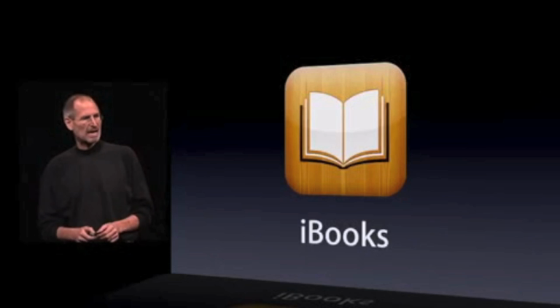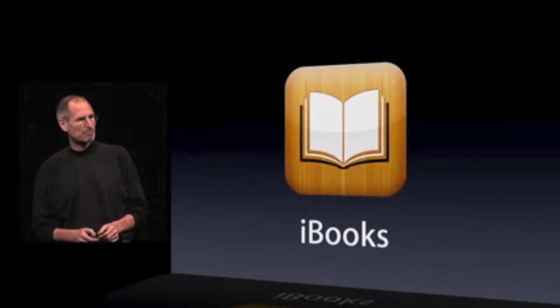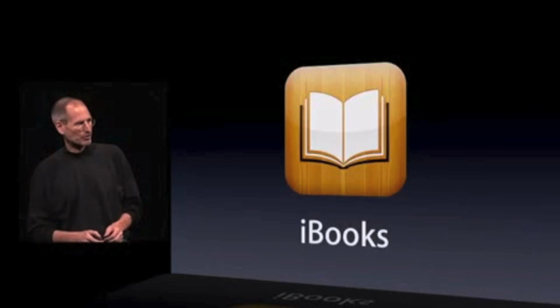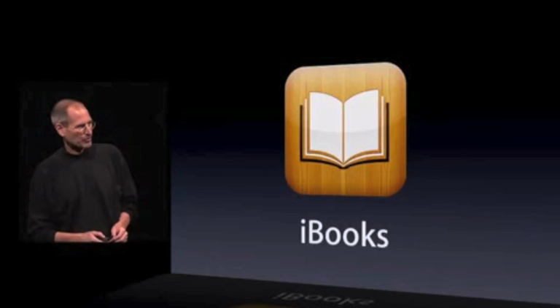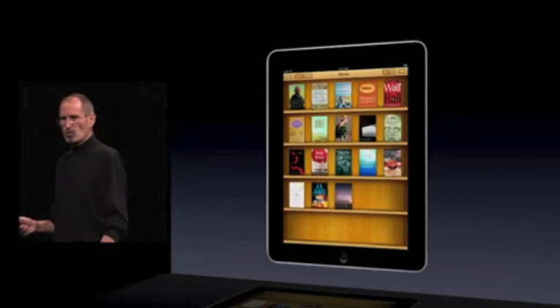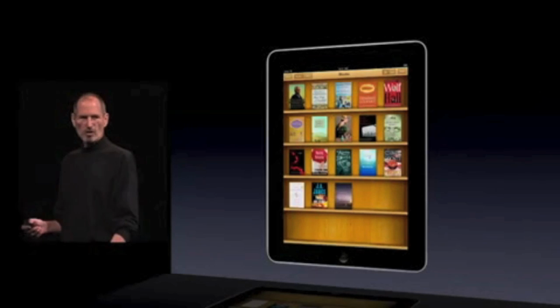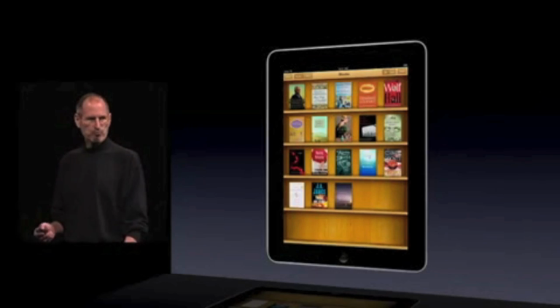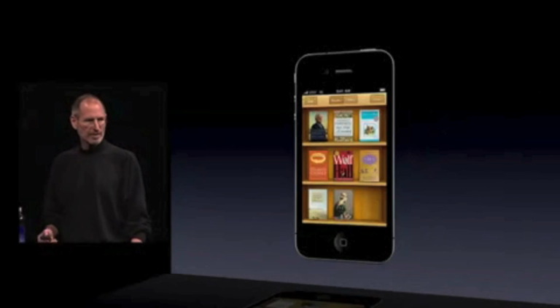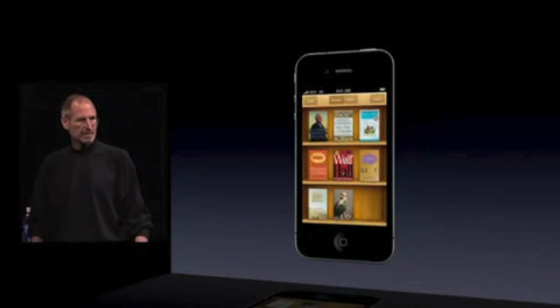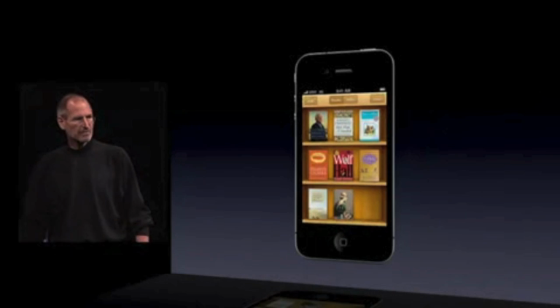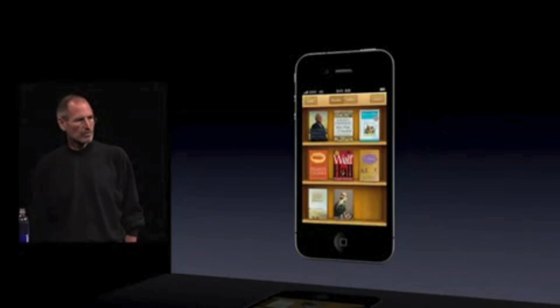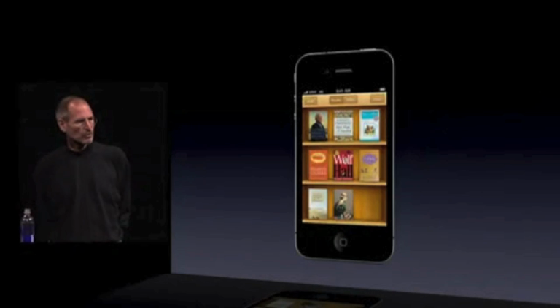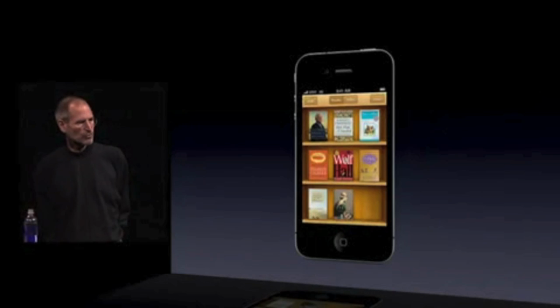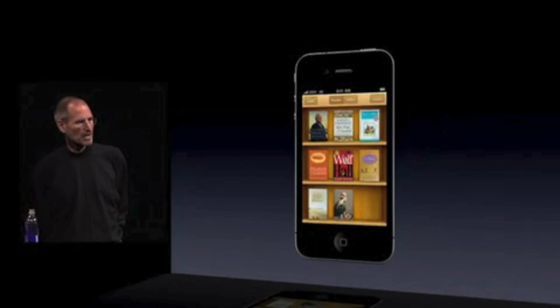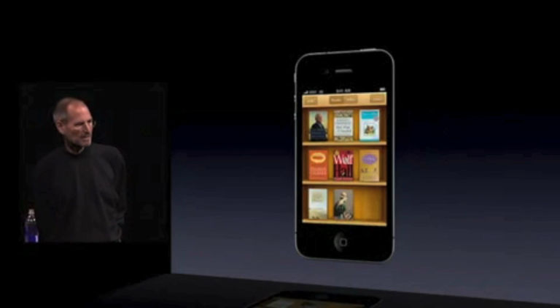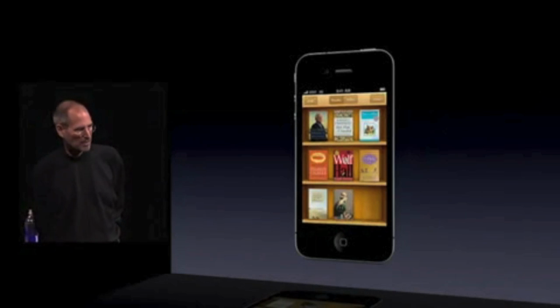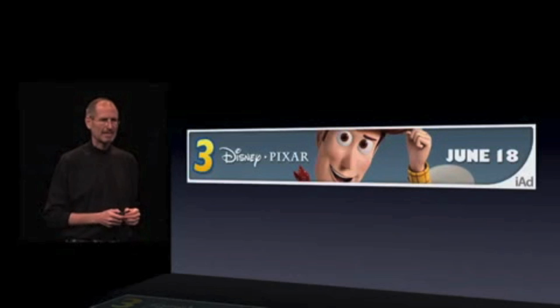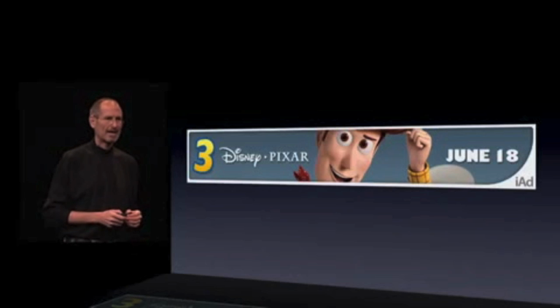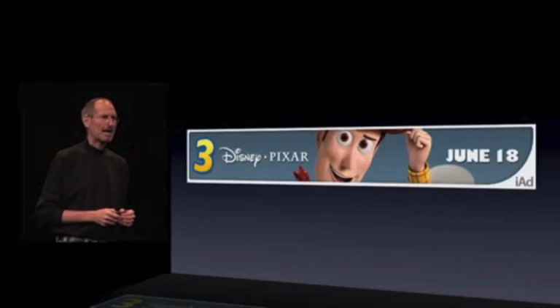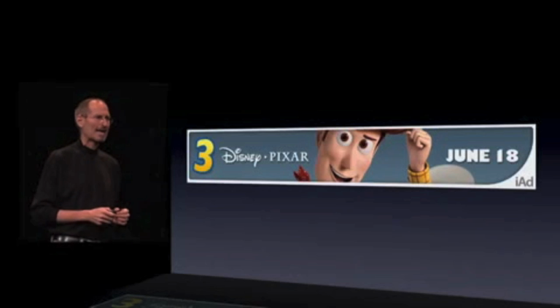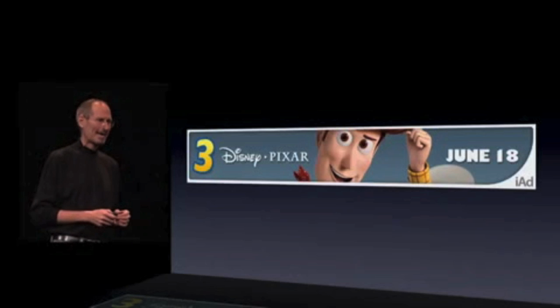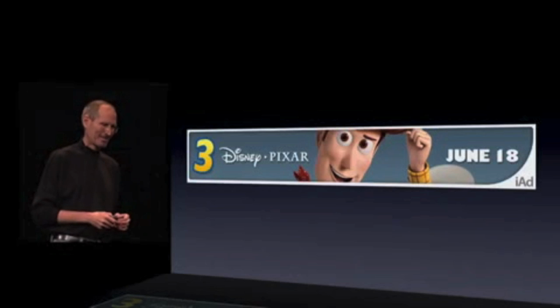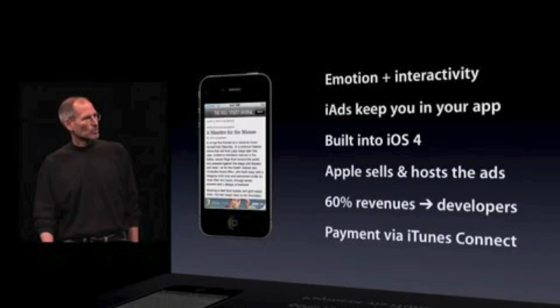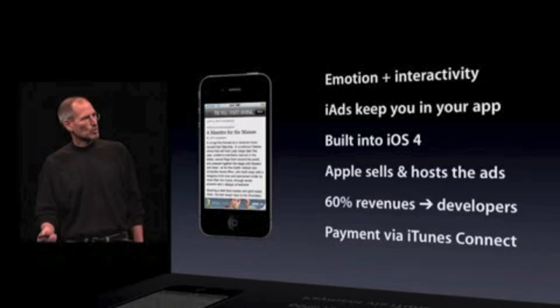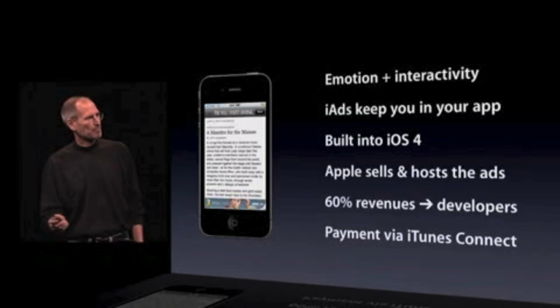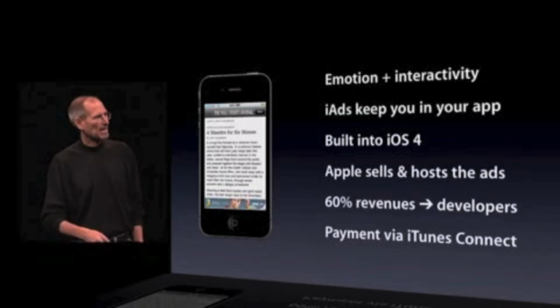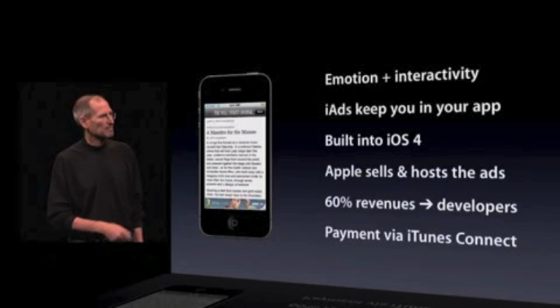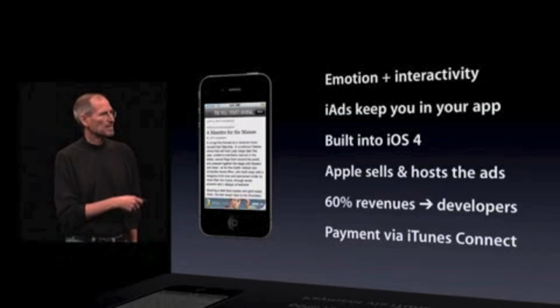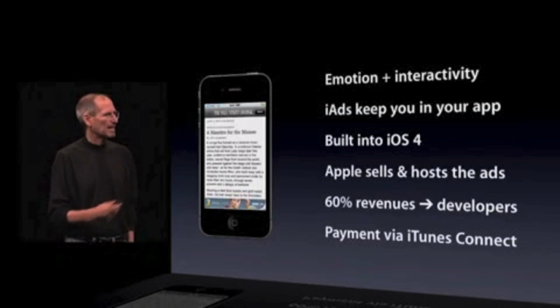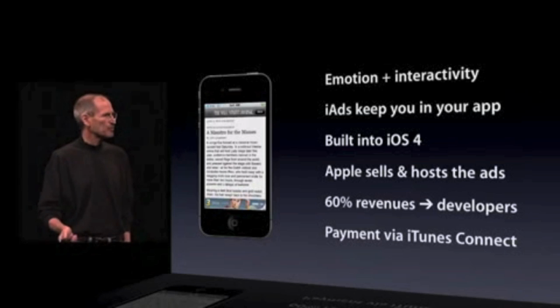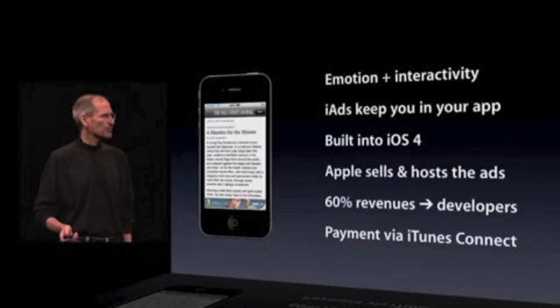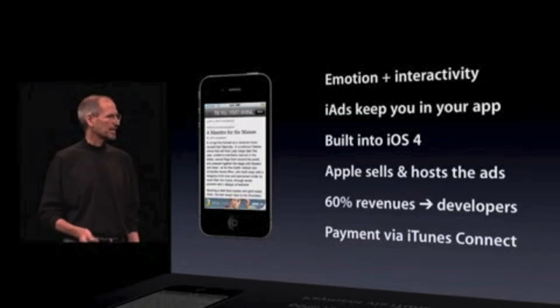iBooks — we are bringing it to the iPhone. iAds — you get paid via iTunes Connect.